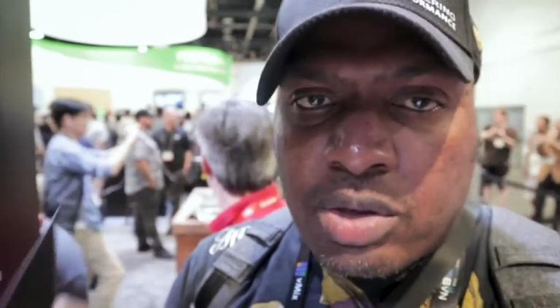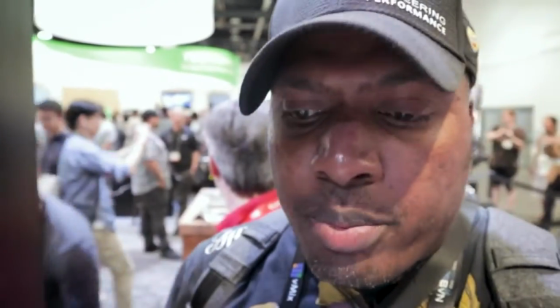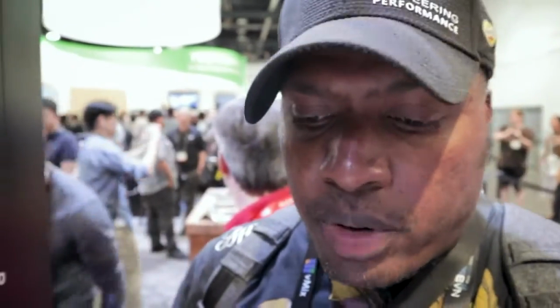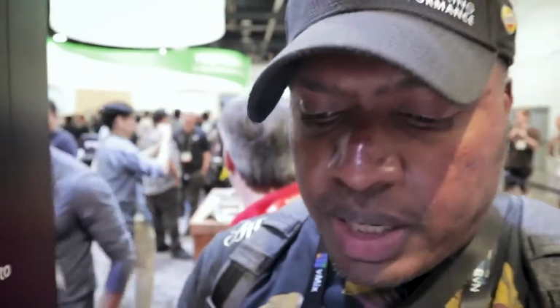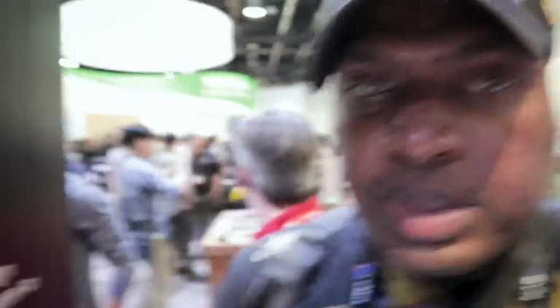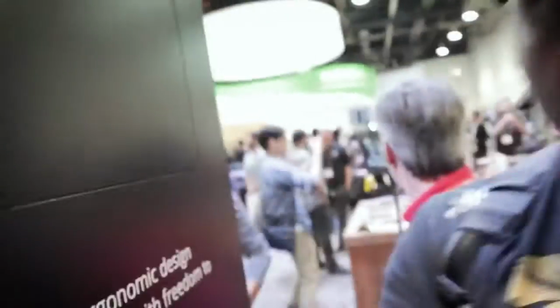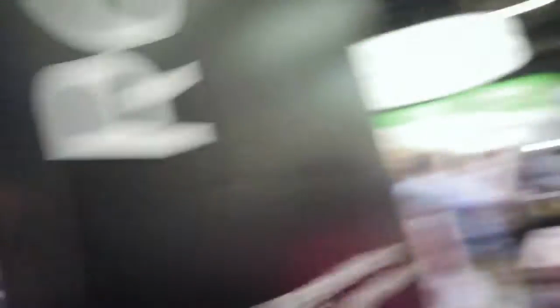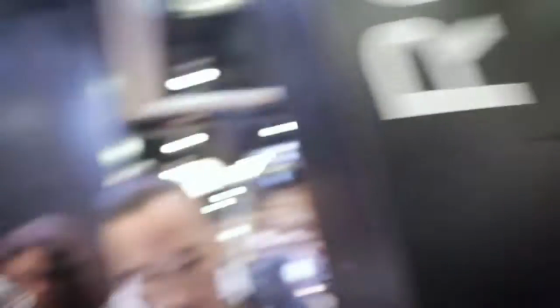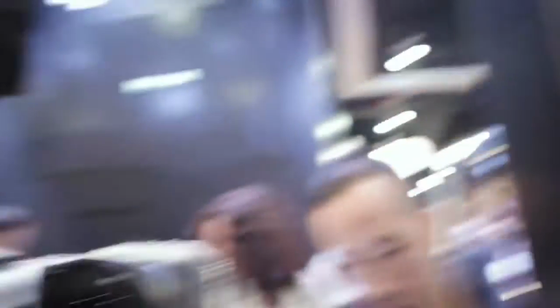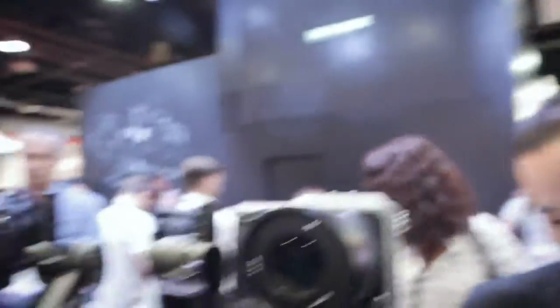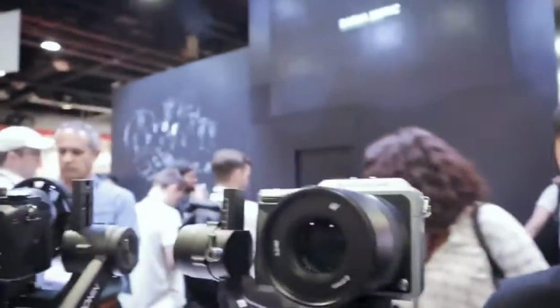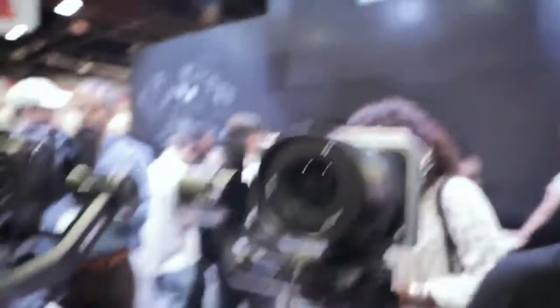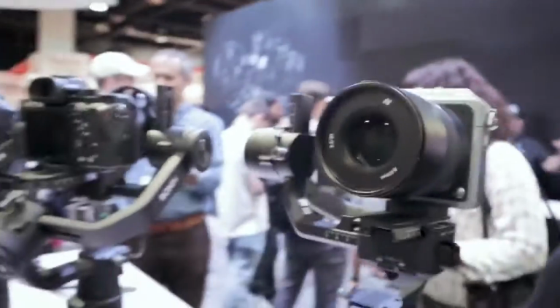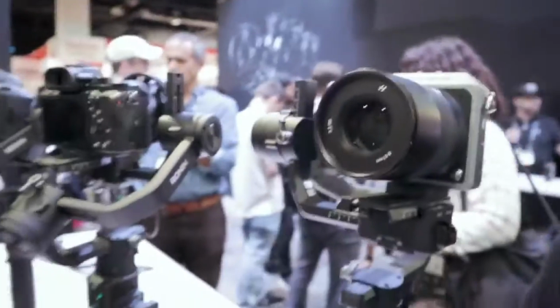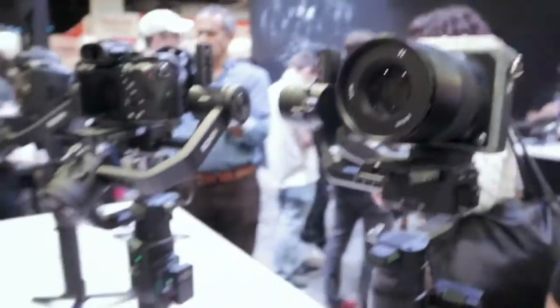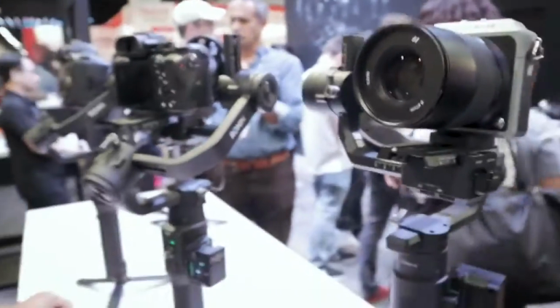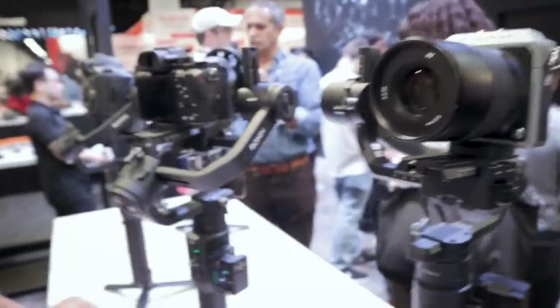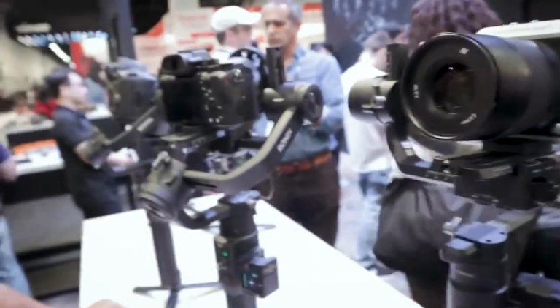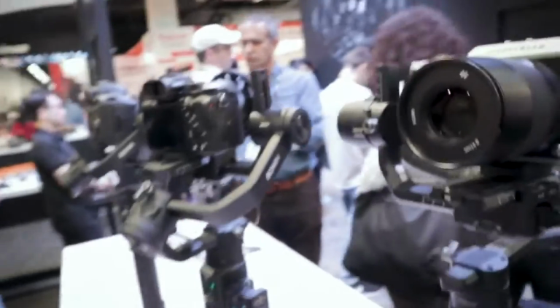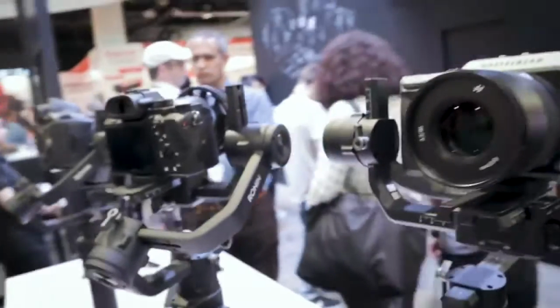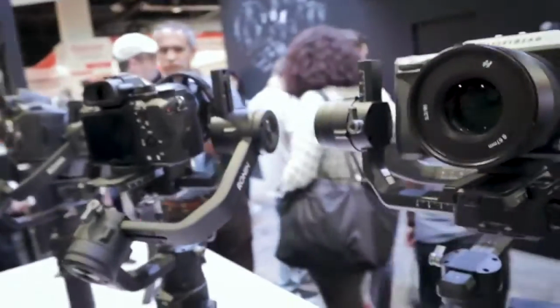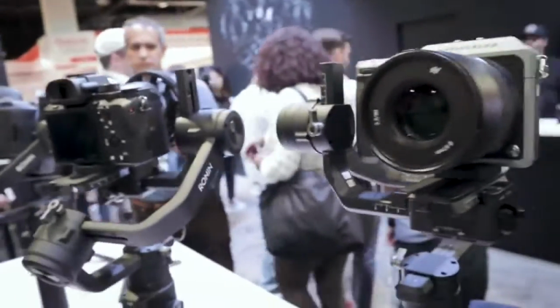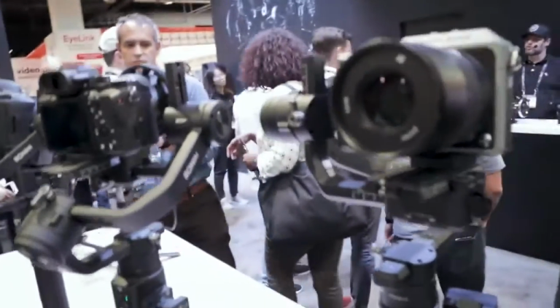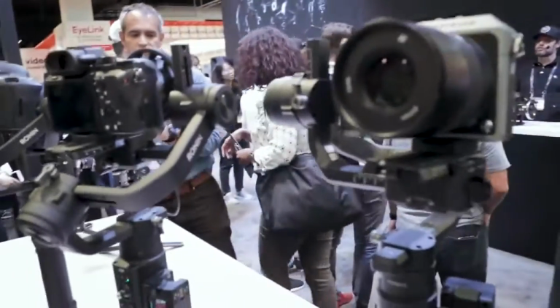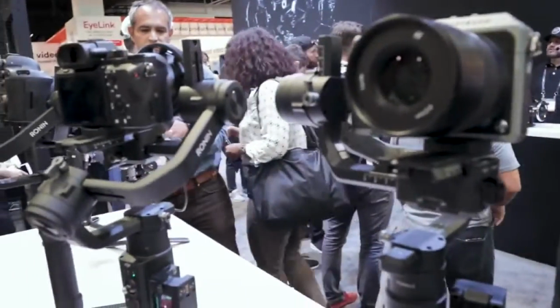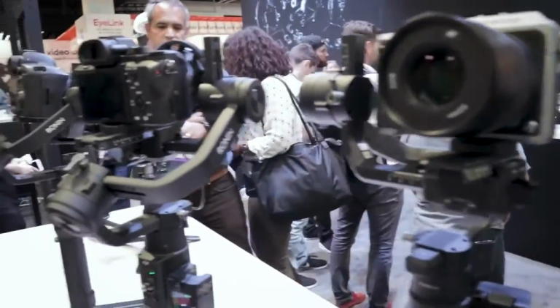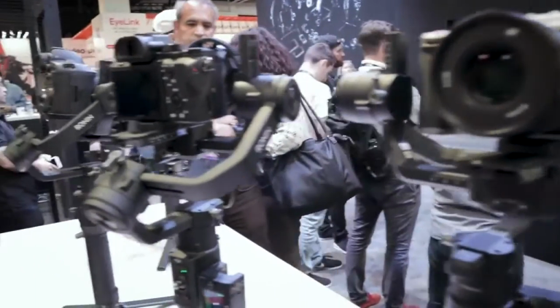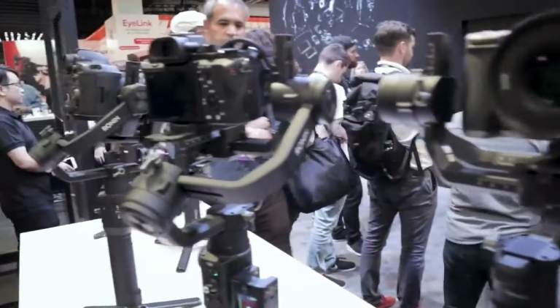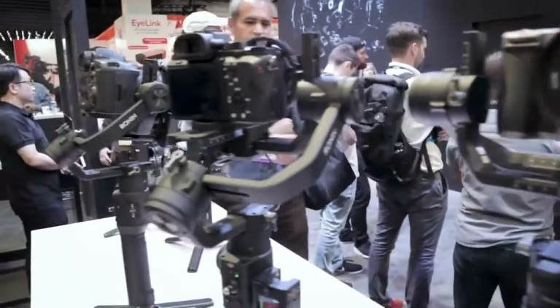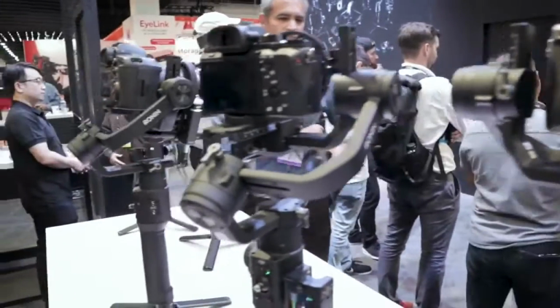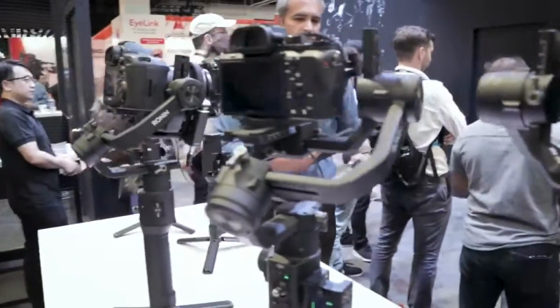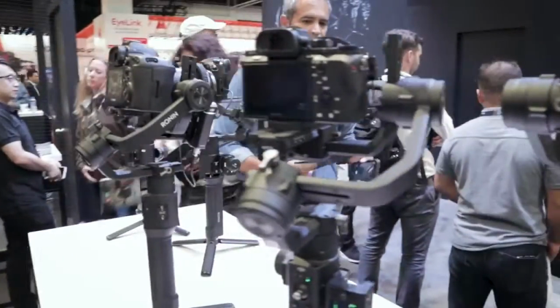So these are all prototypes. I'm going to try to see if I can talk to someone and show you guys, and then I'll get some video for you.